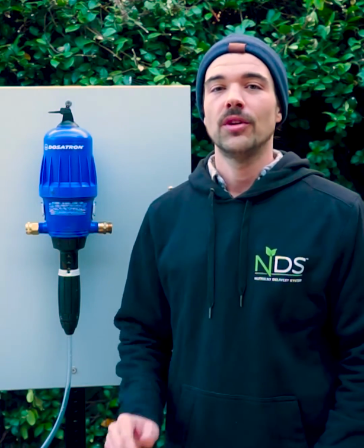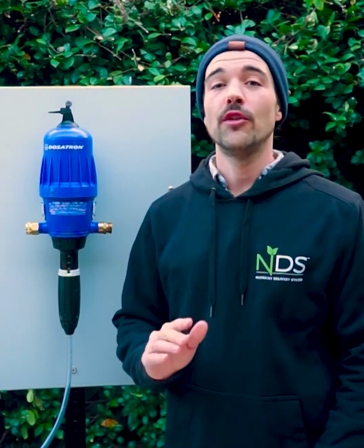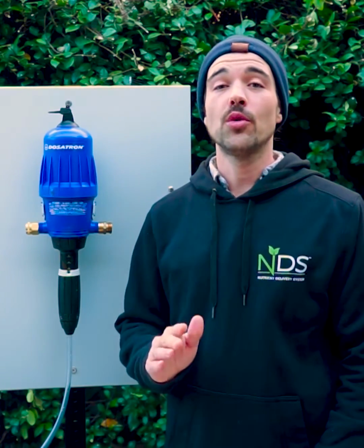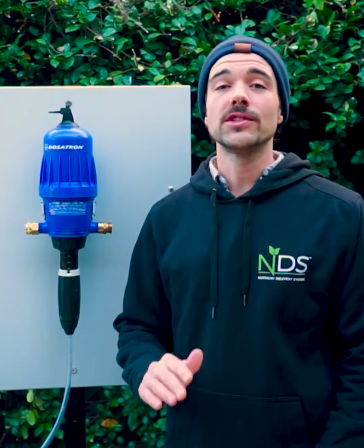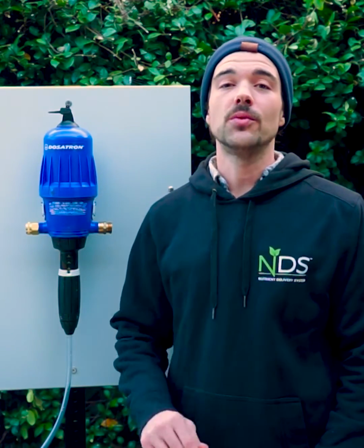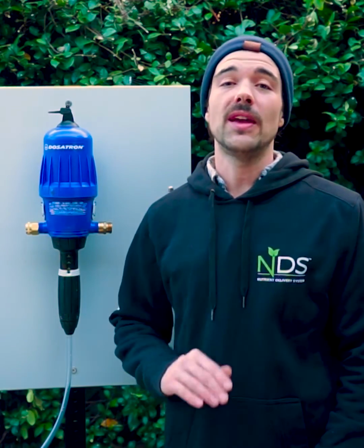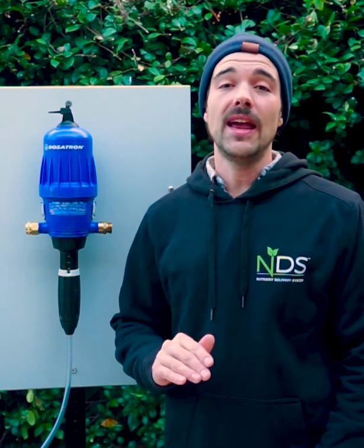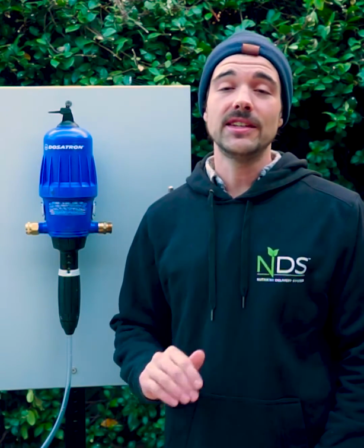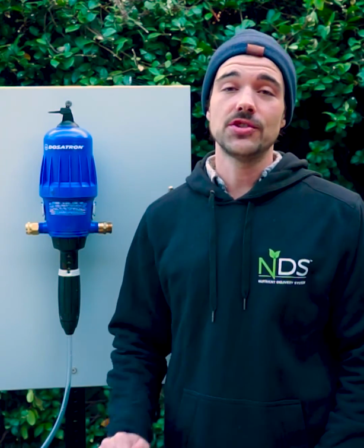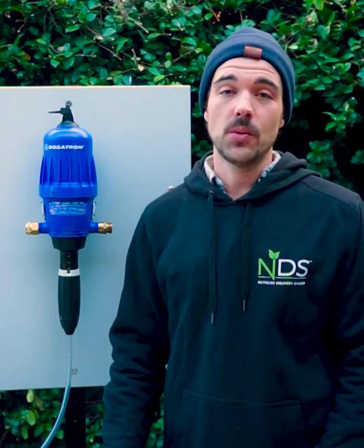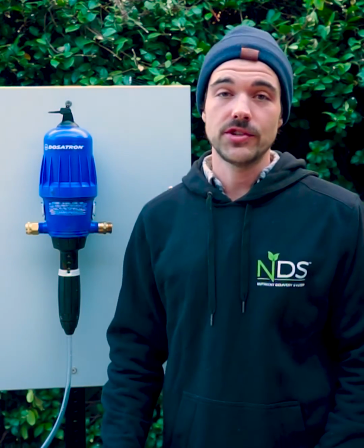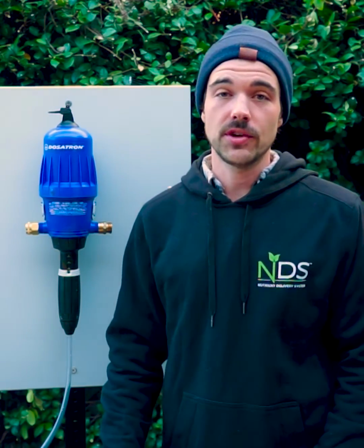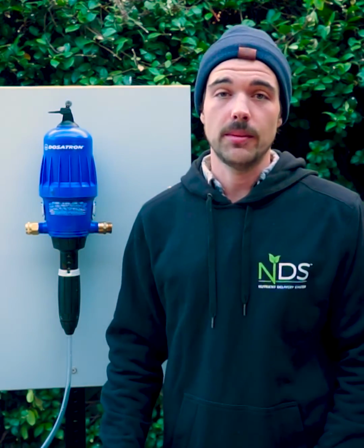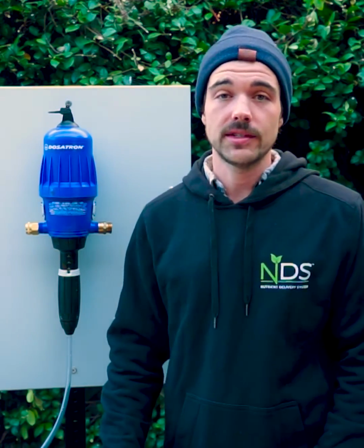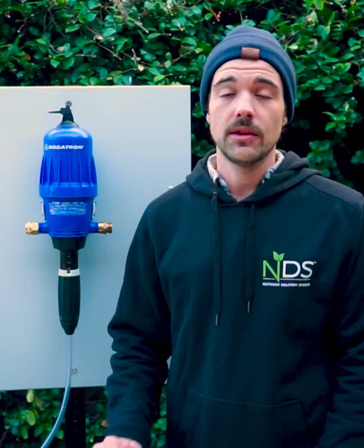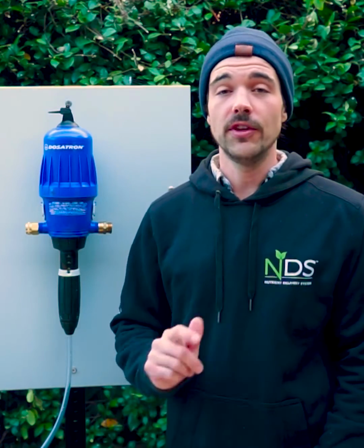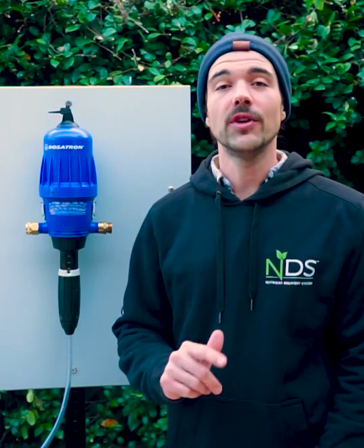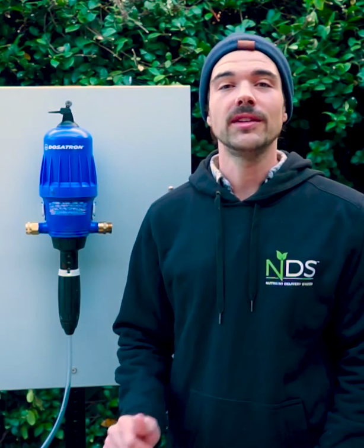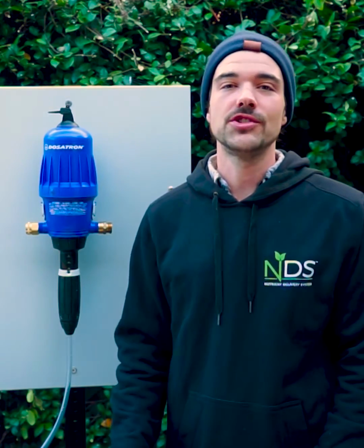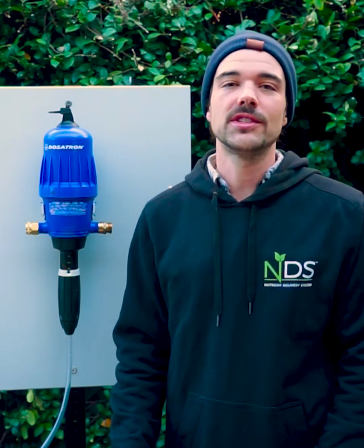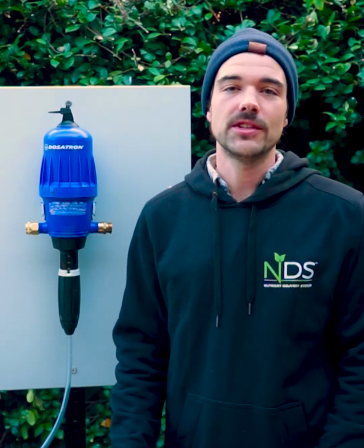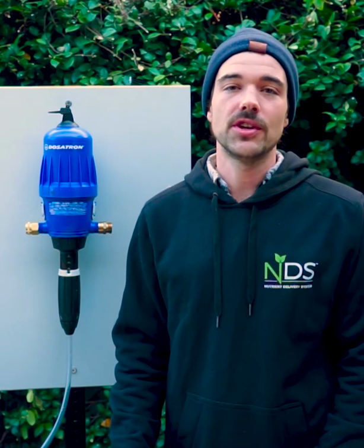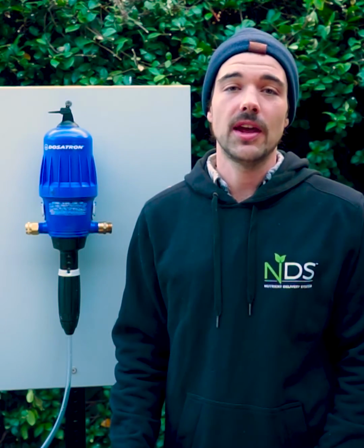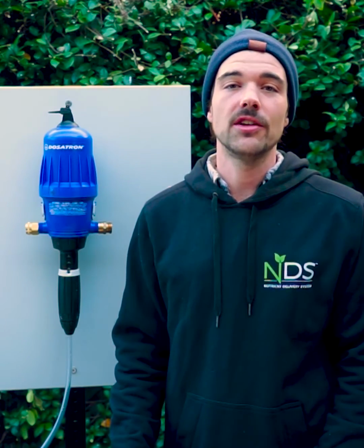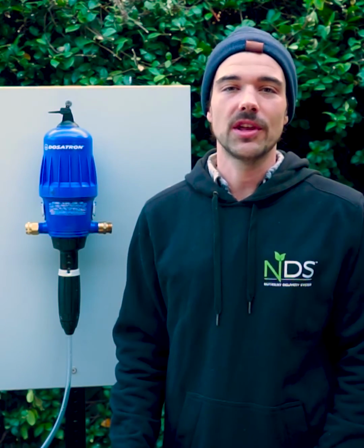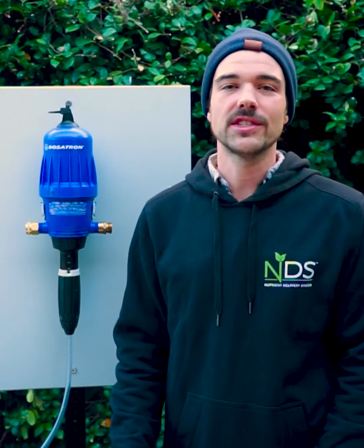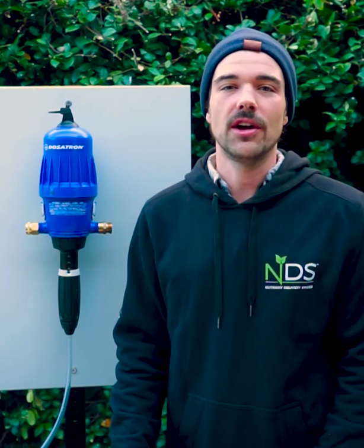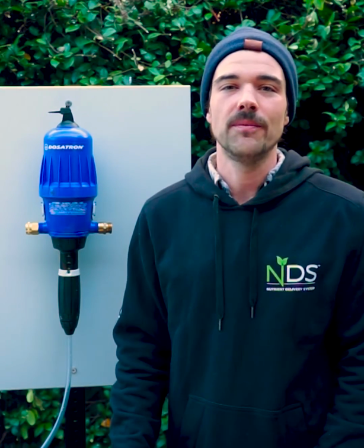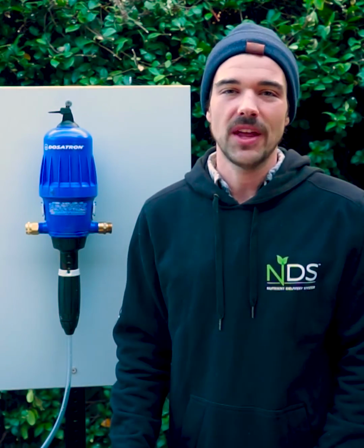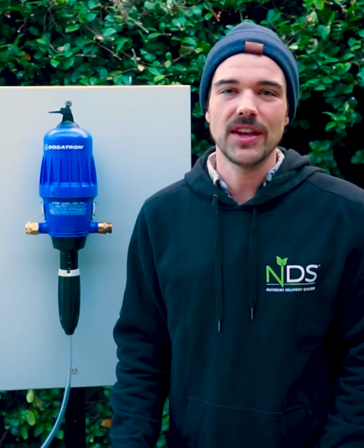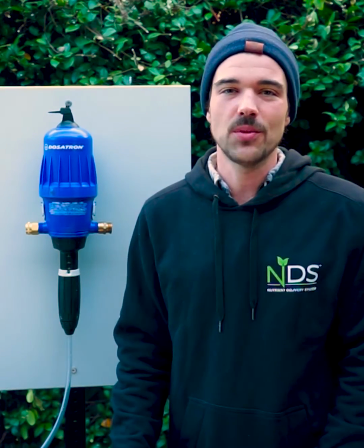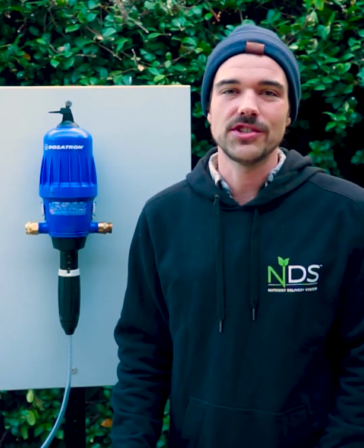Of course, with any additional questions or comments, feel free to shoot us a message online or give us a call, and thanks for watching.